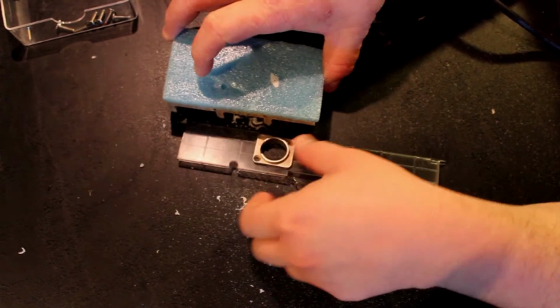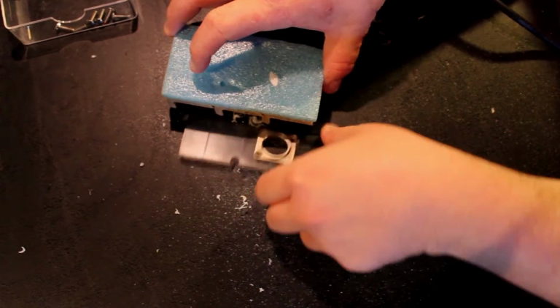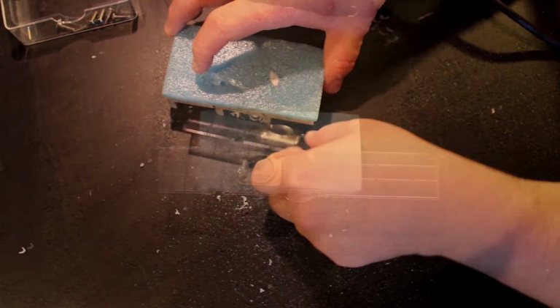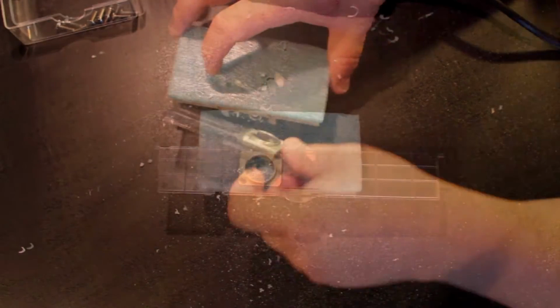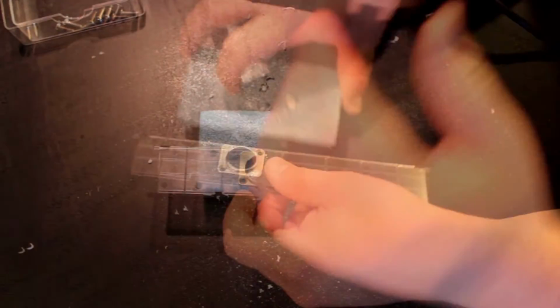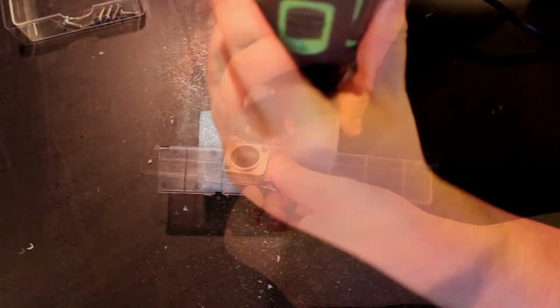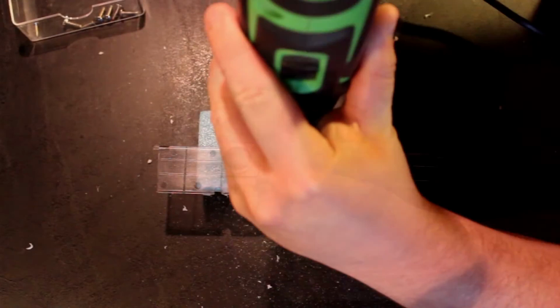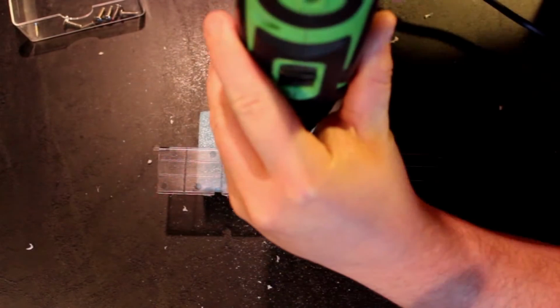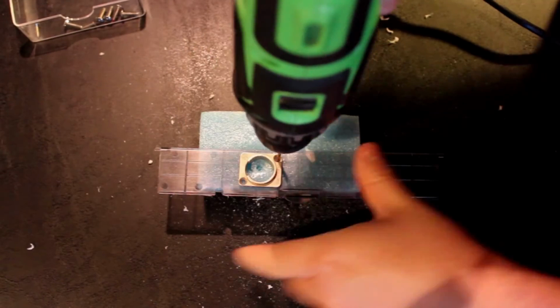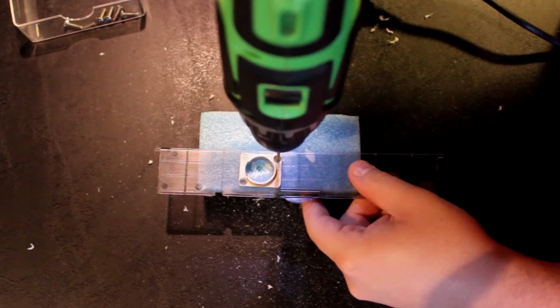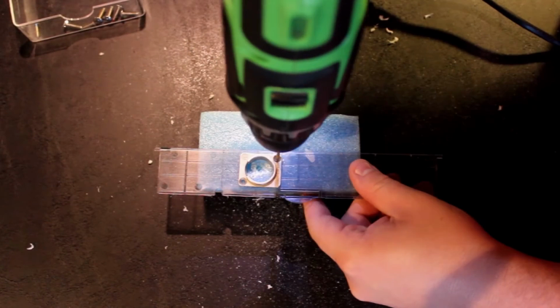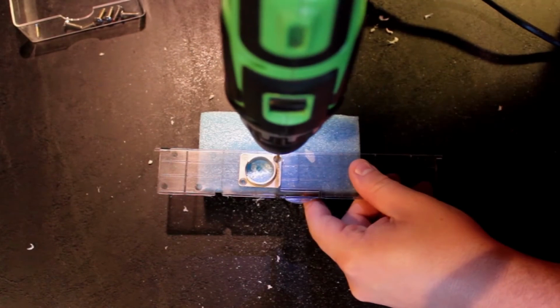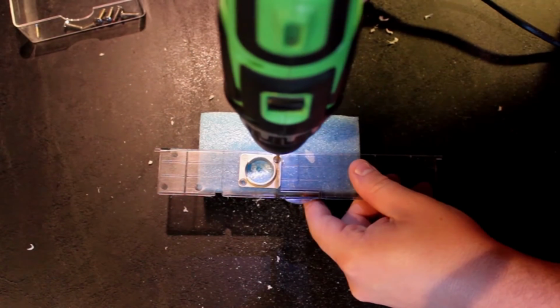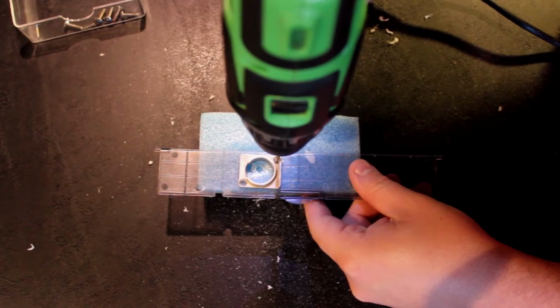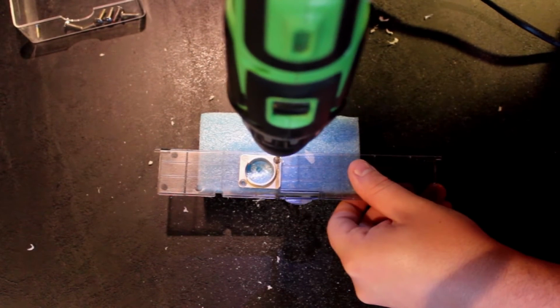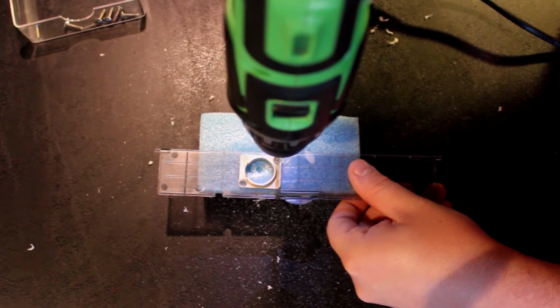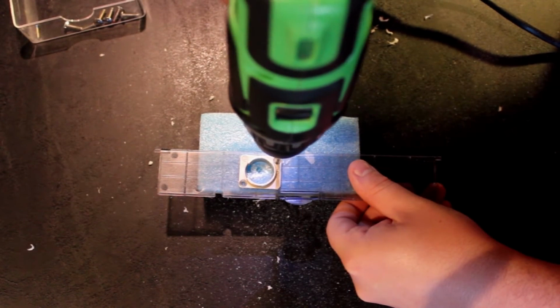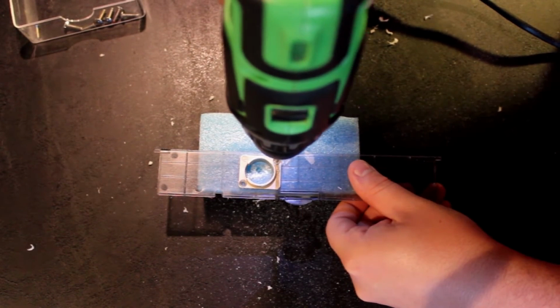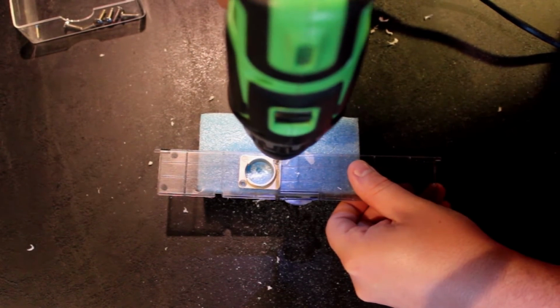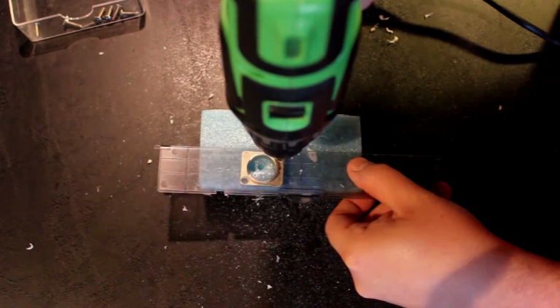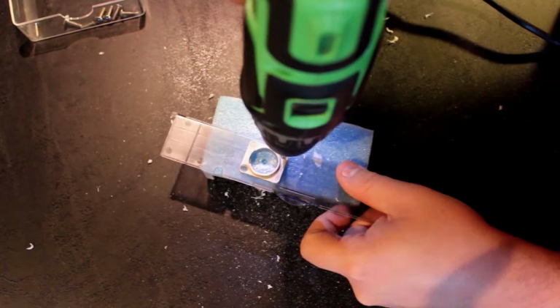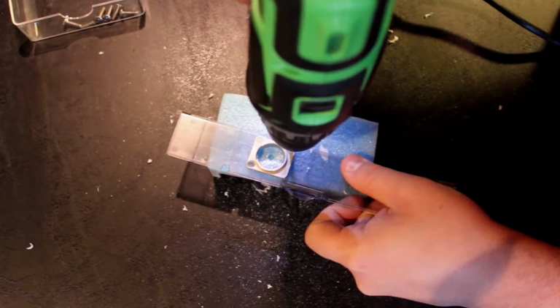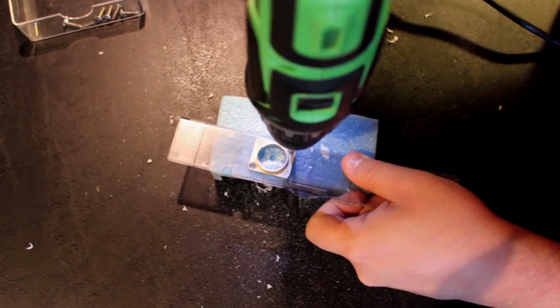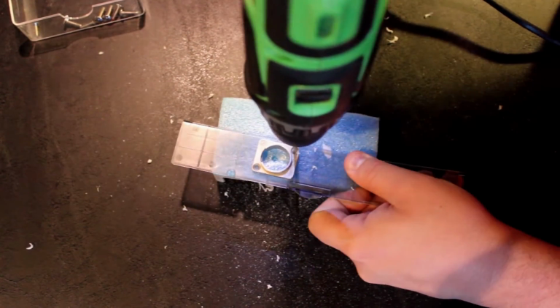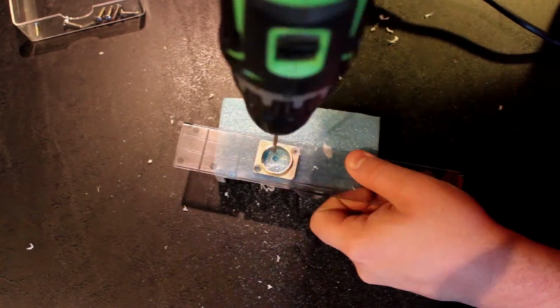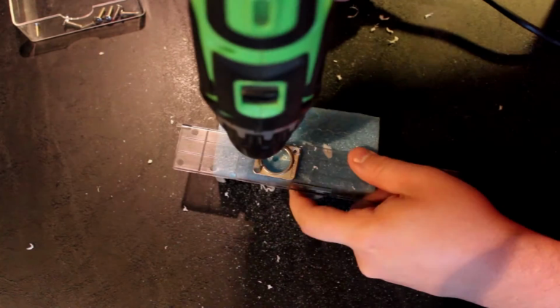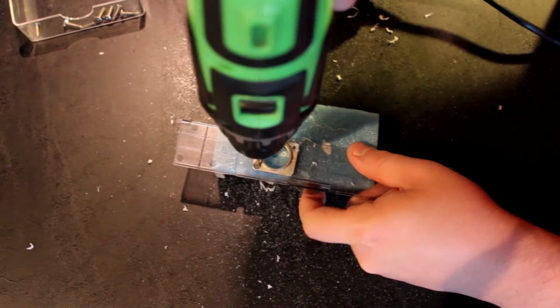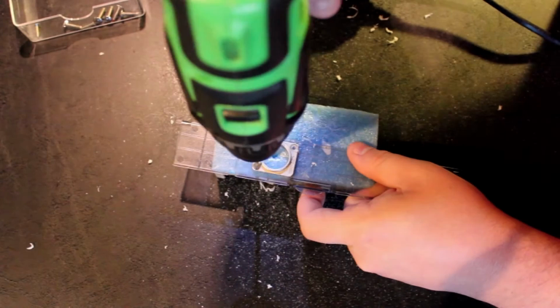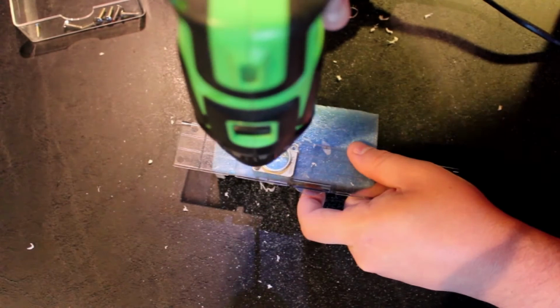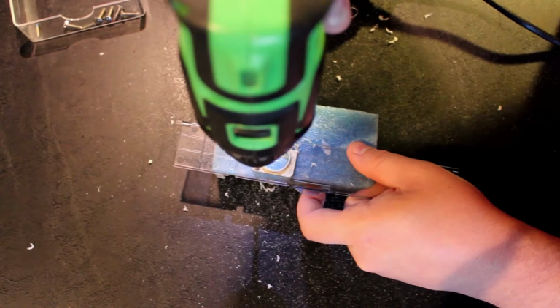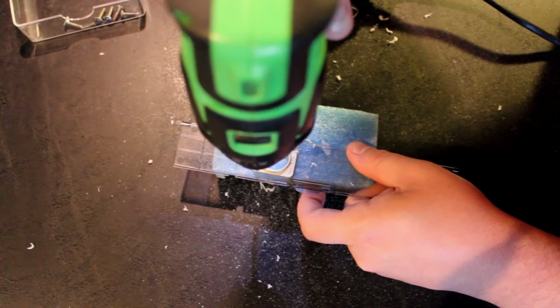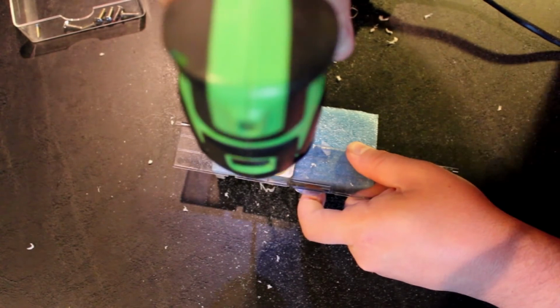Now we are drilling the holes through the panel and screwing it into the plastic. You may need to test your drill bit first.